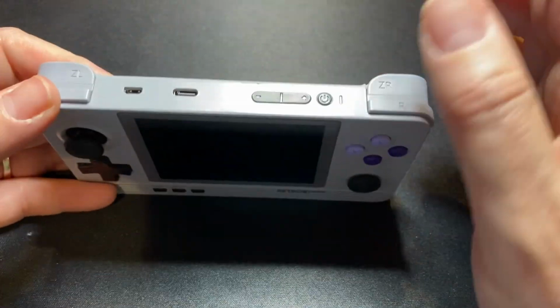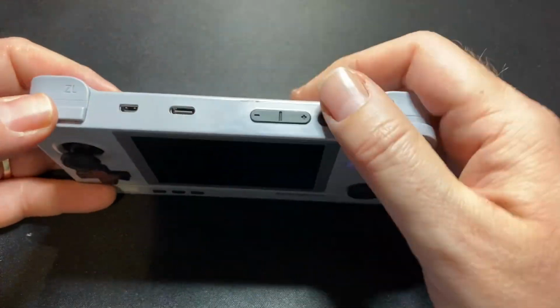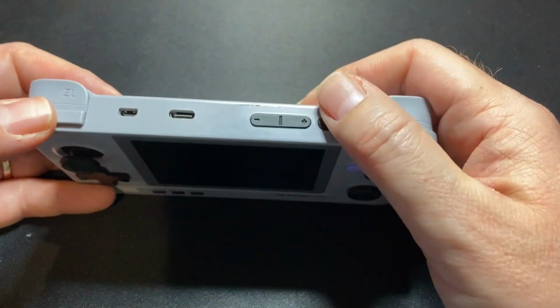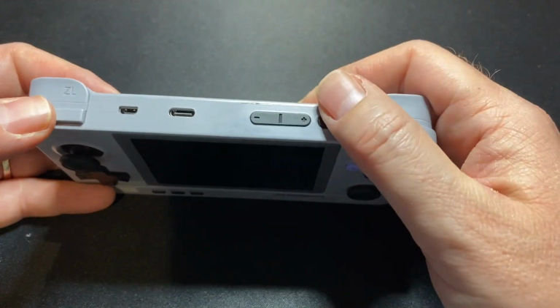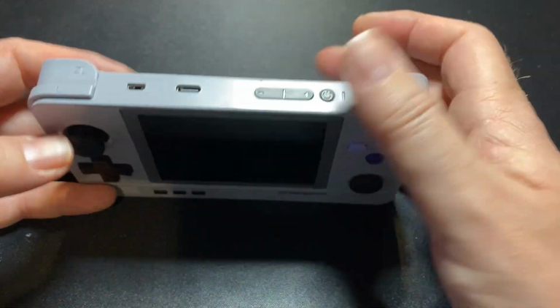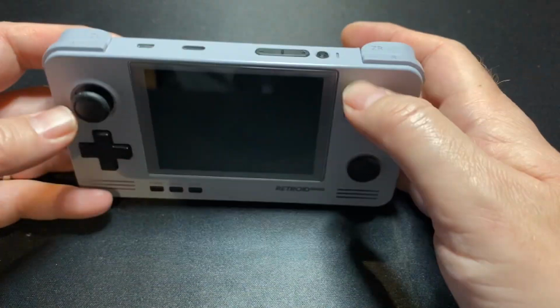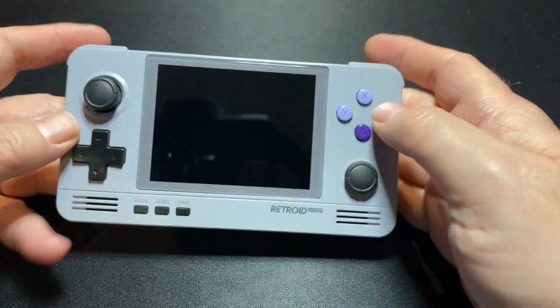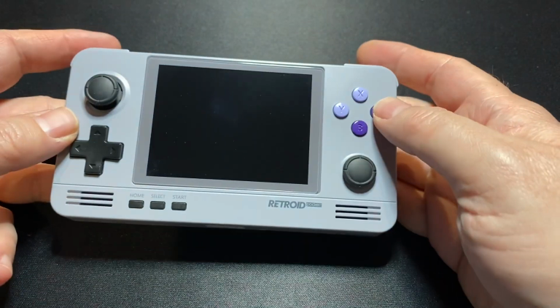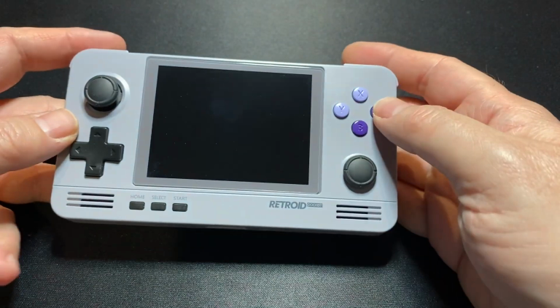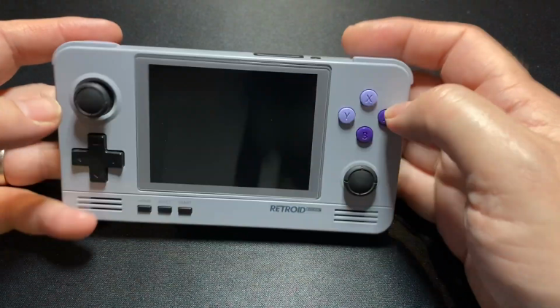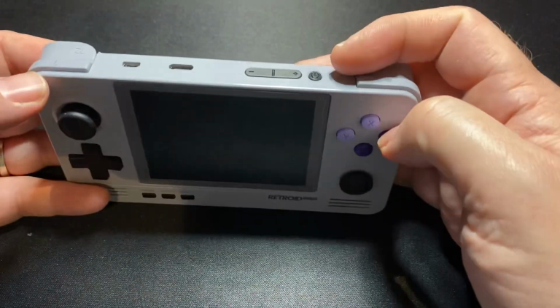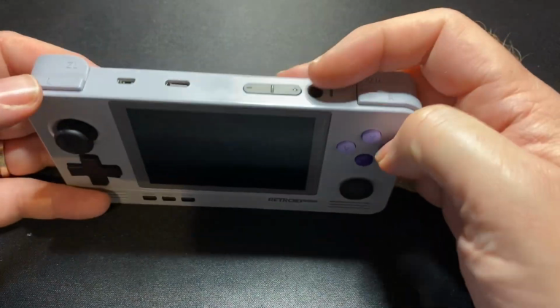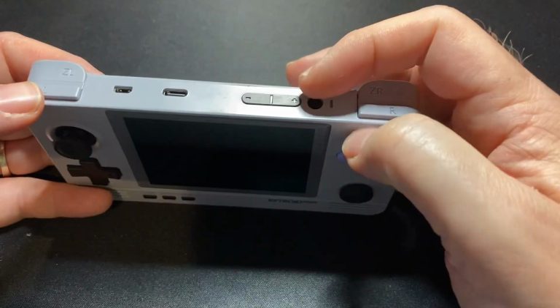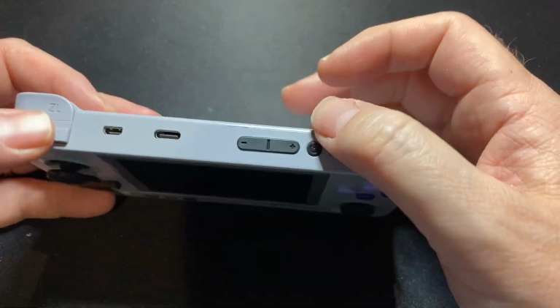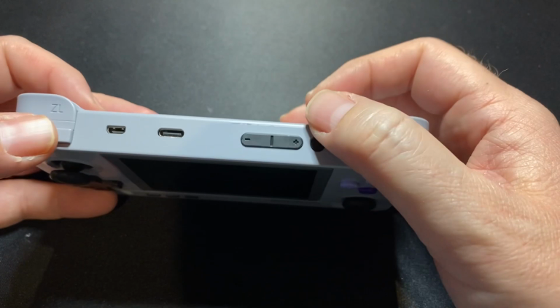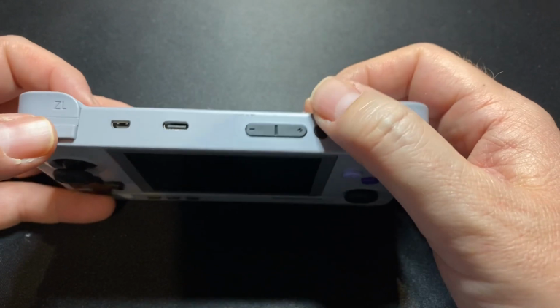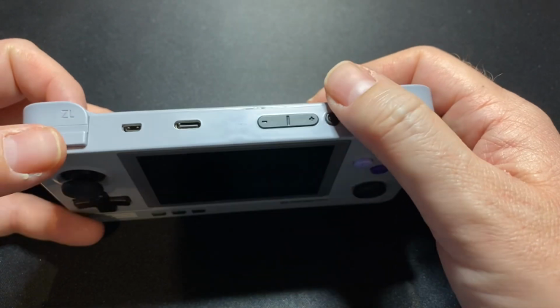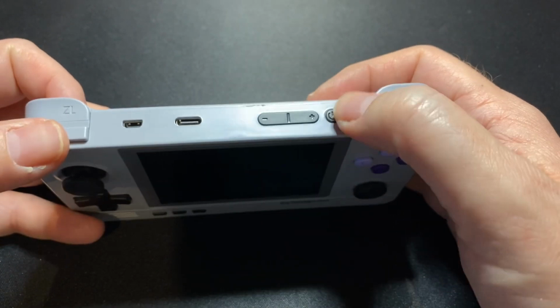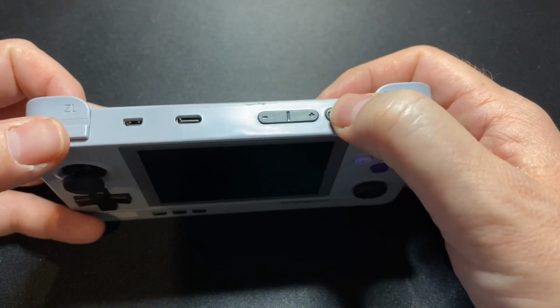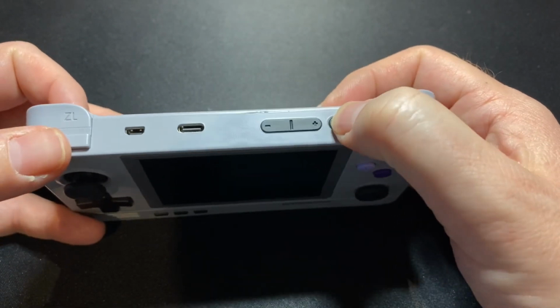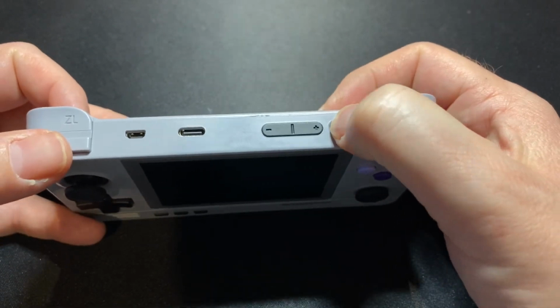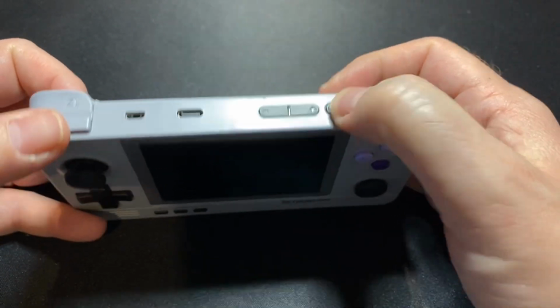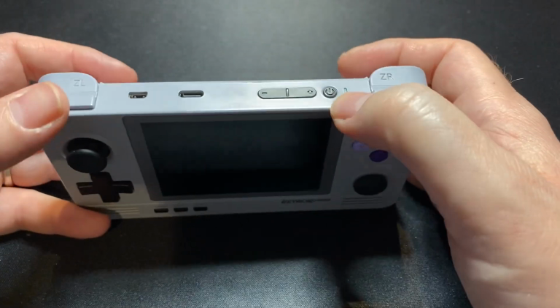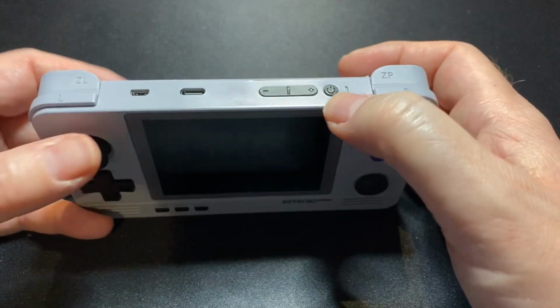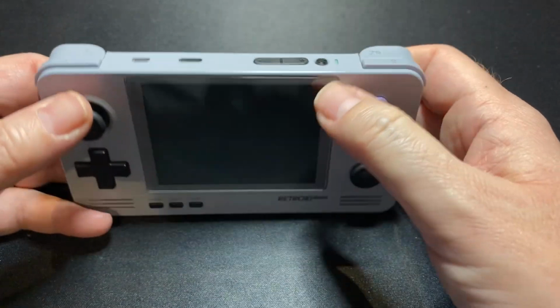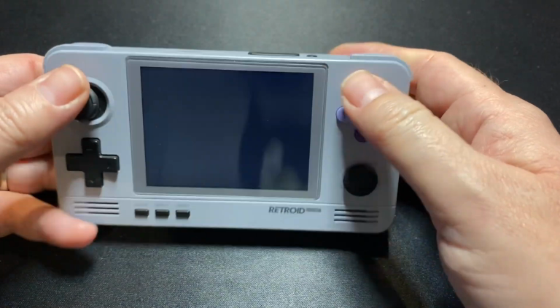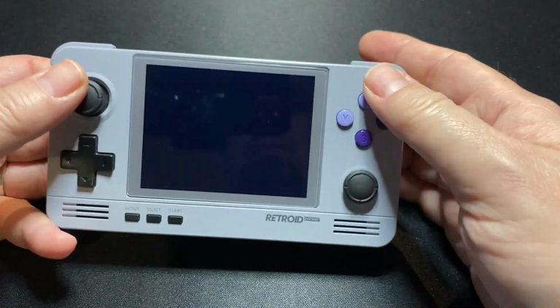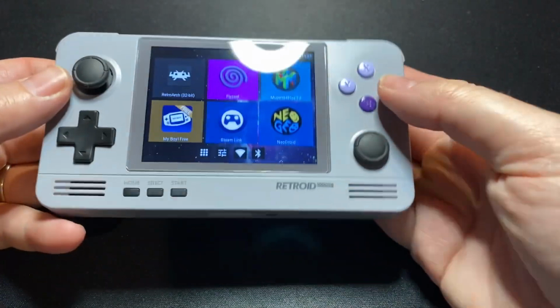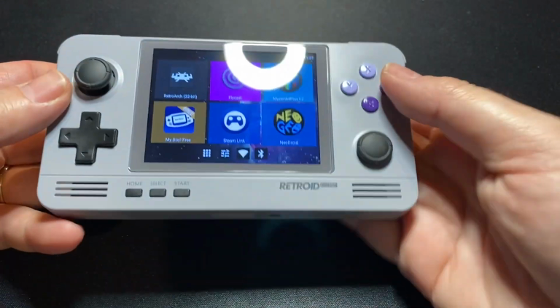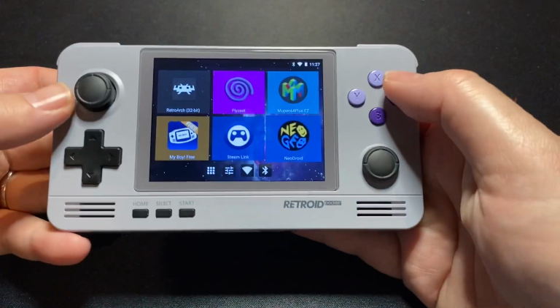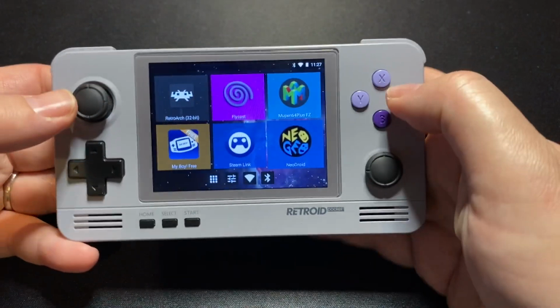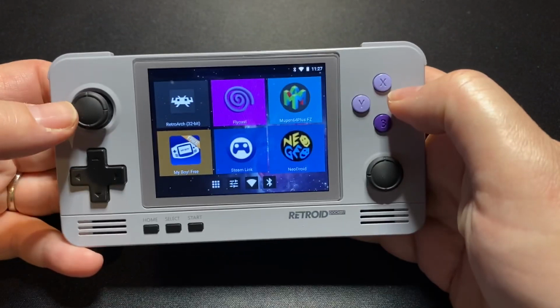It does have built-in Wi-Fi, so if you're looking for a classic console player that you can do retro achievements on, that's kind of nice.